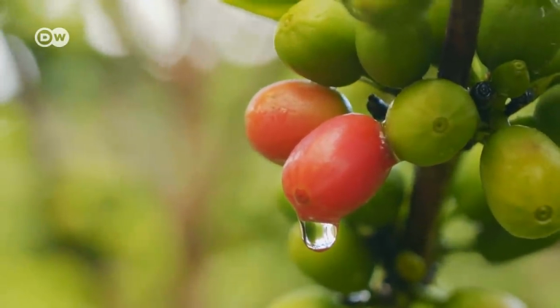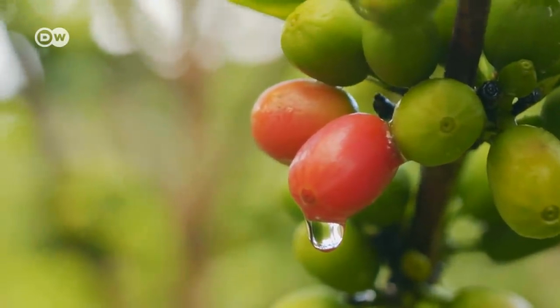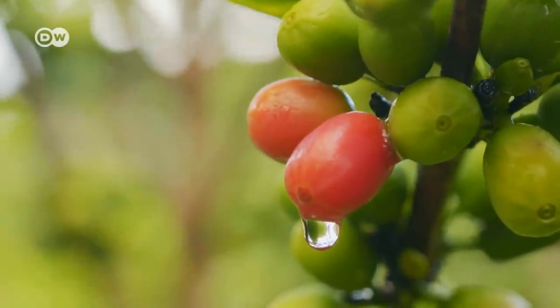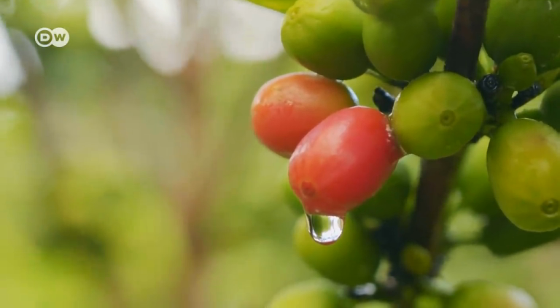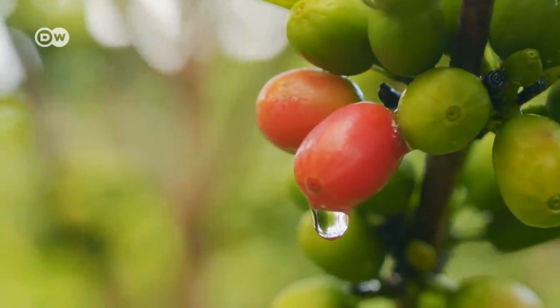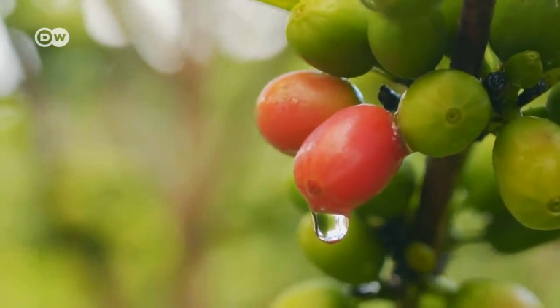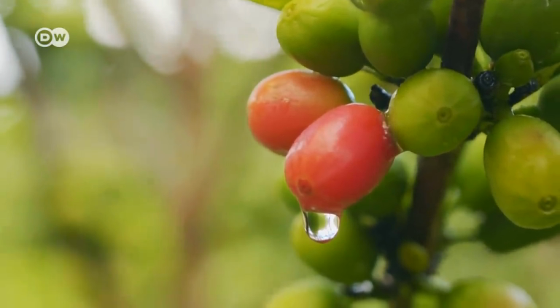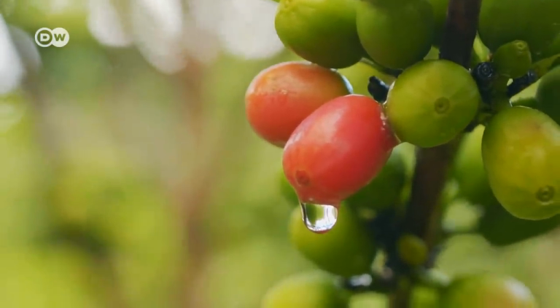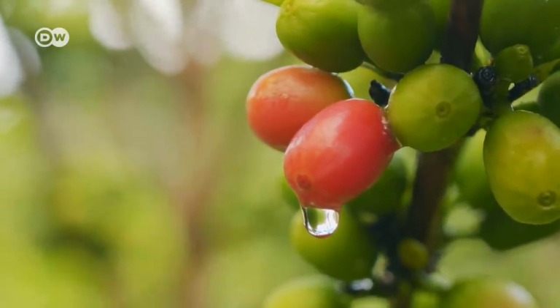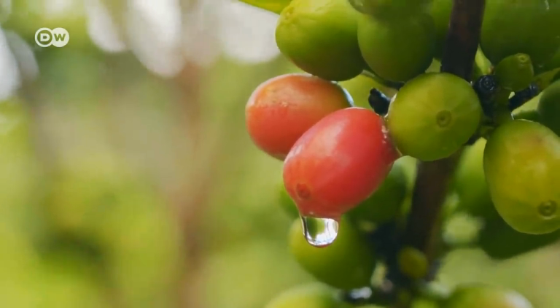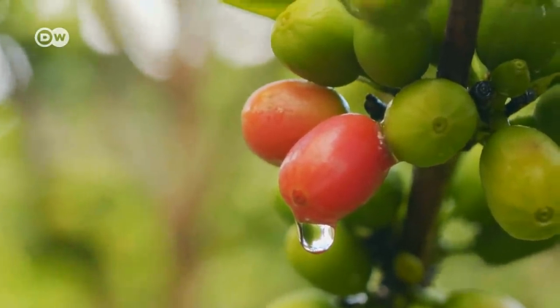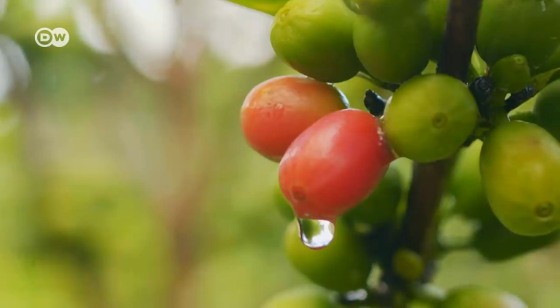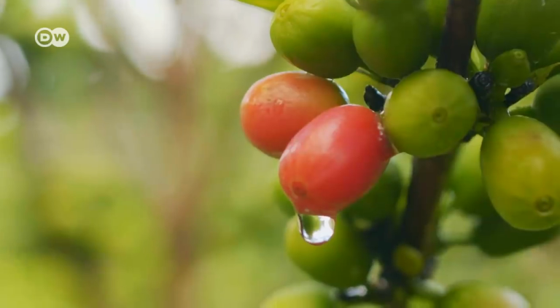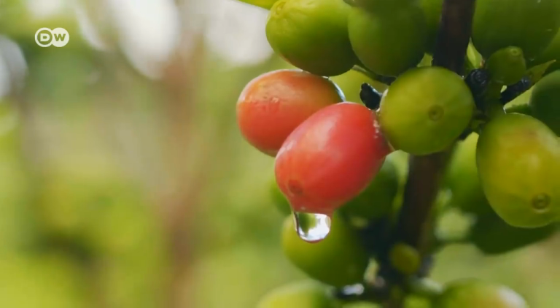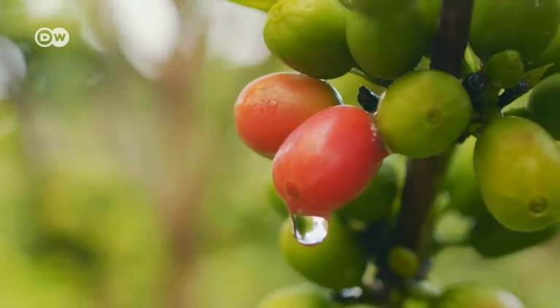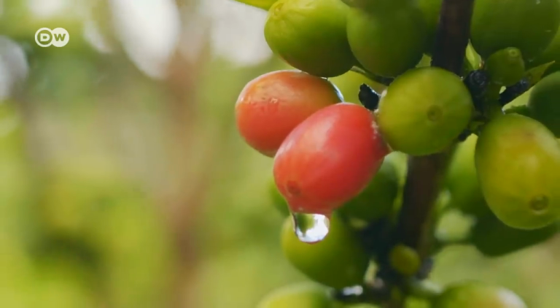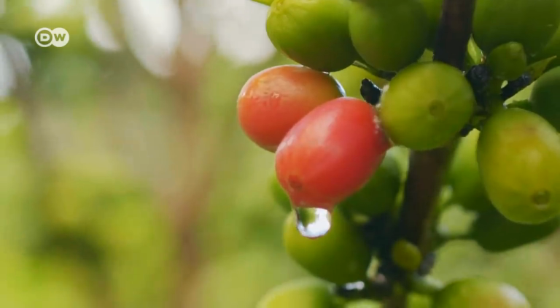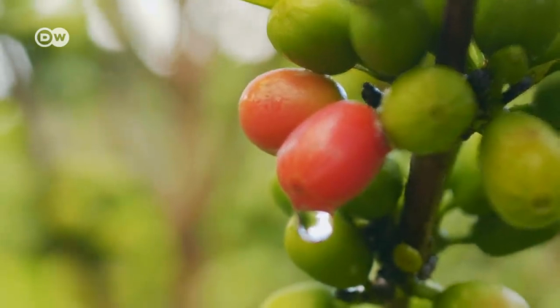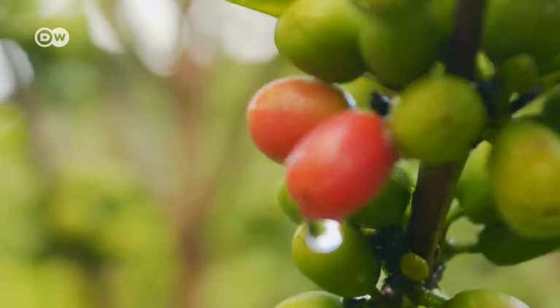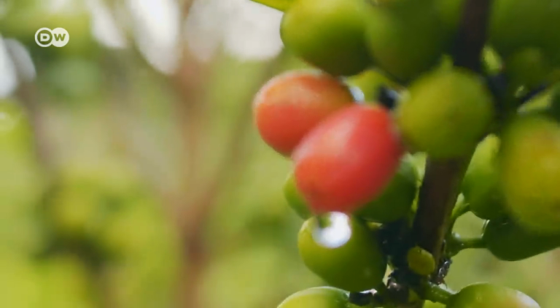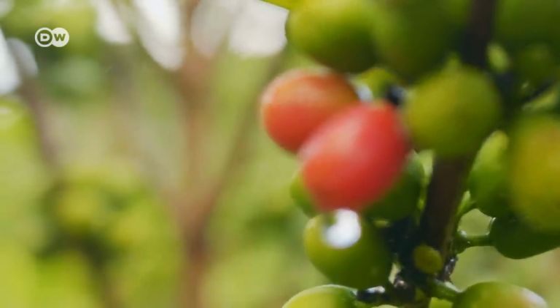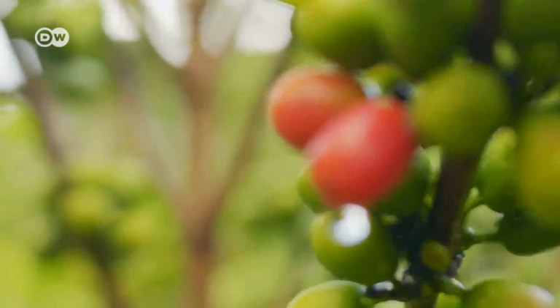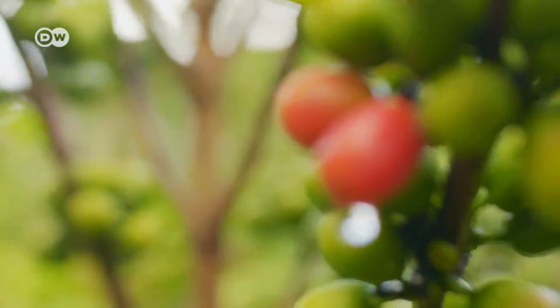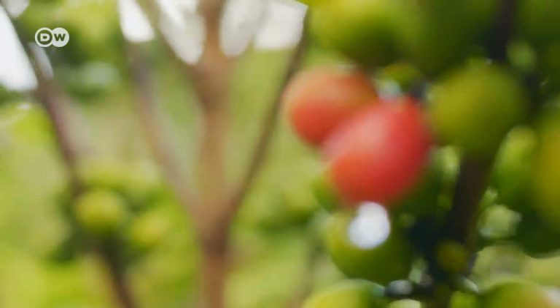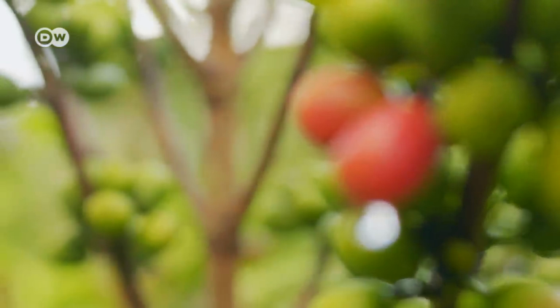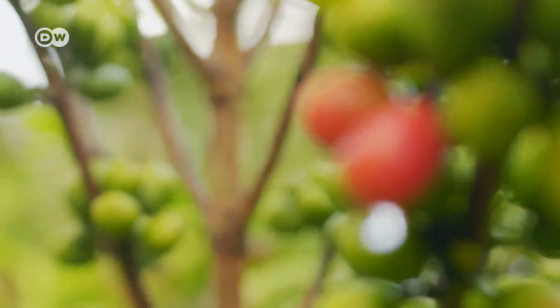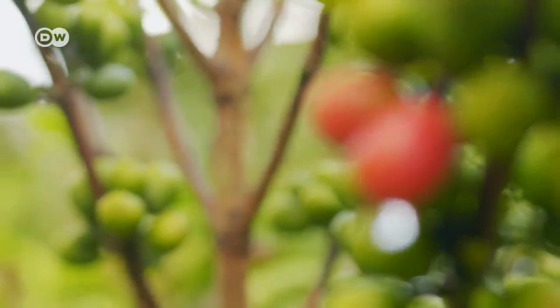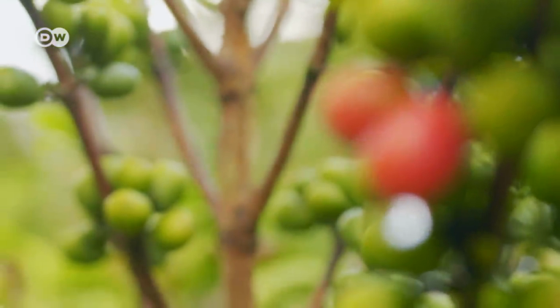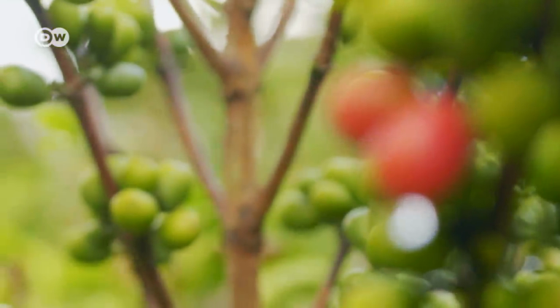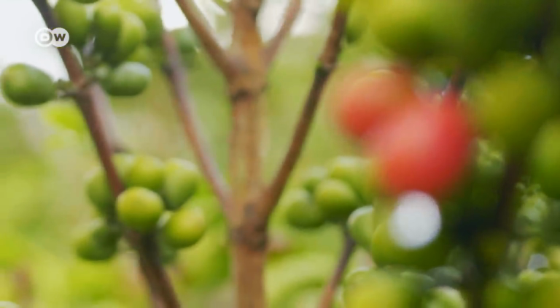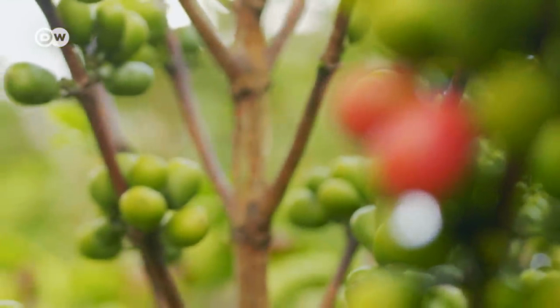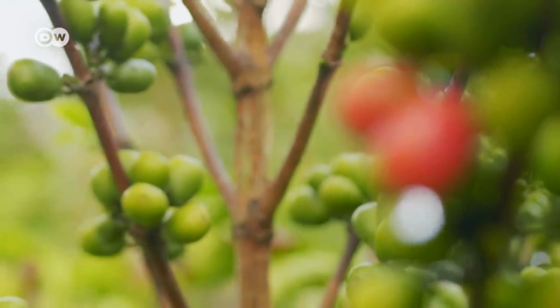On most coffee plantations, both ripe and unripe cherries are stripped from the trees. Who would have thought that?